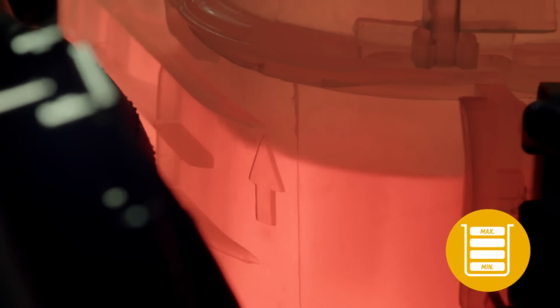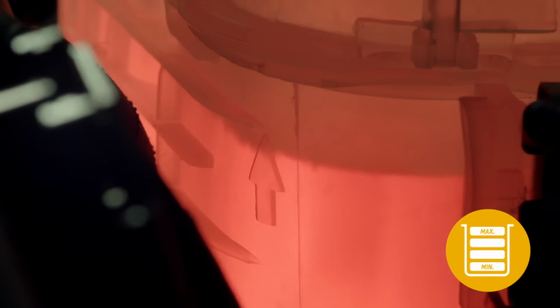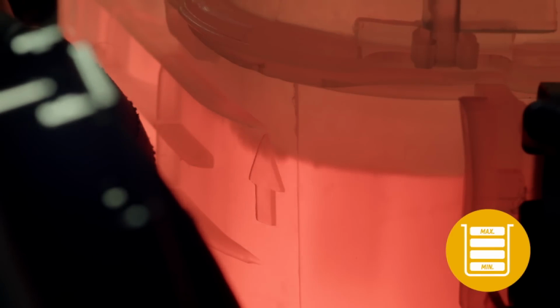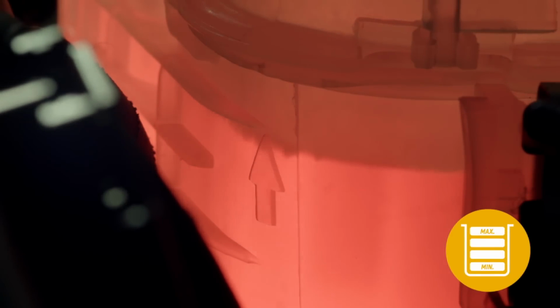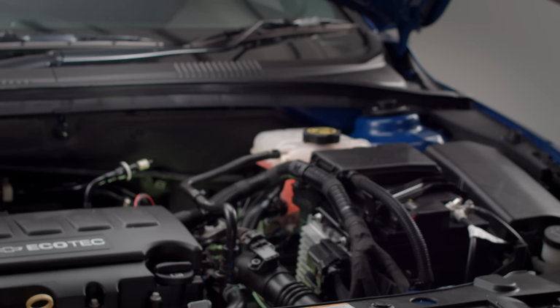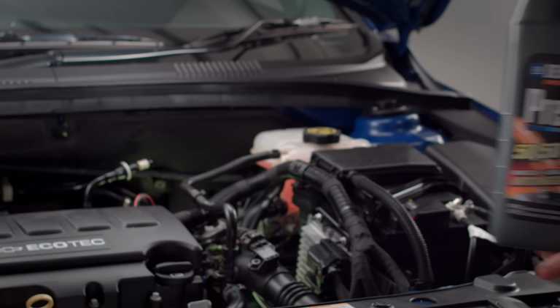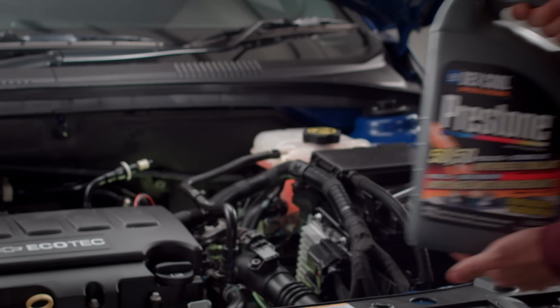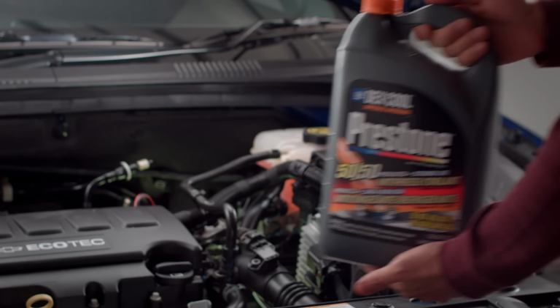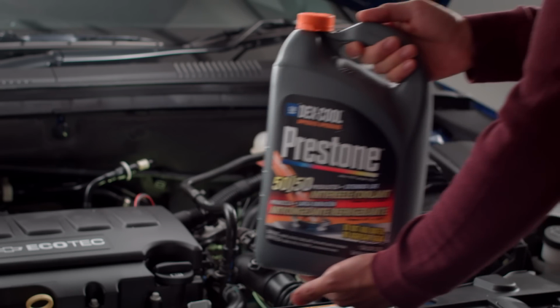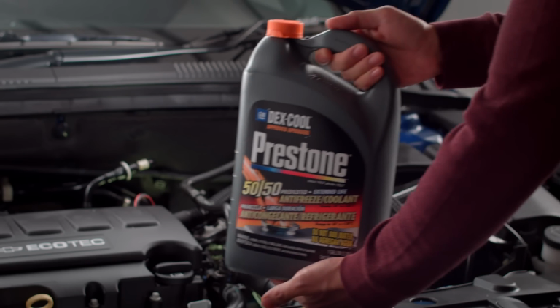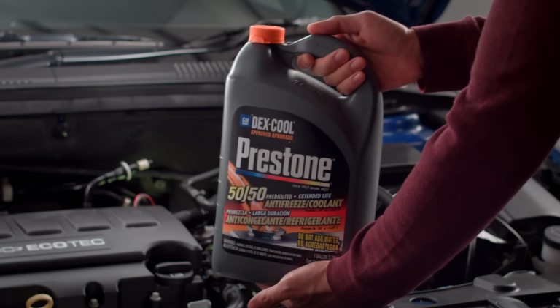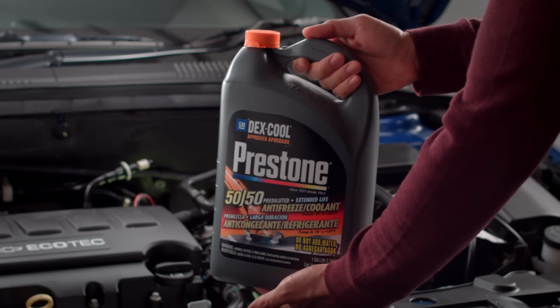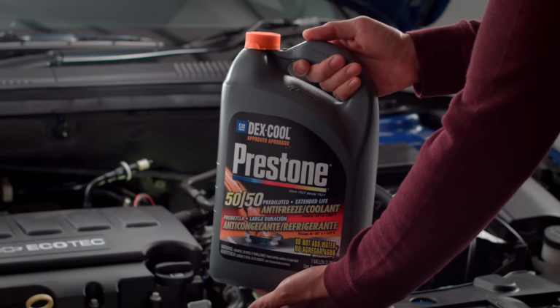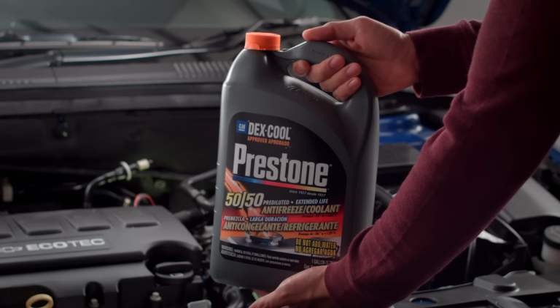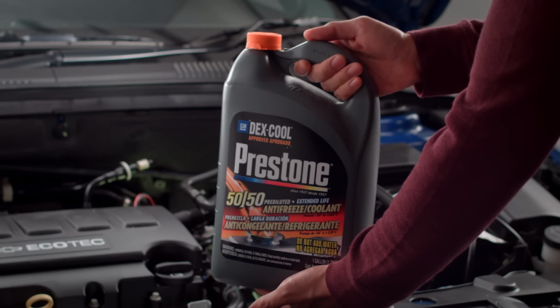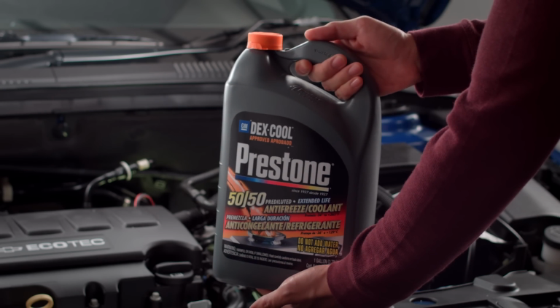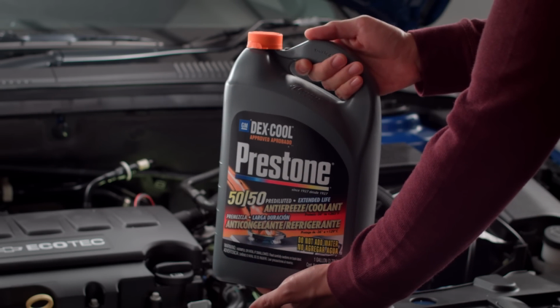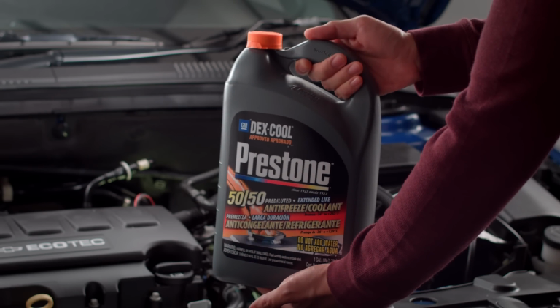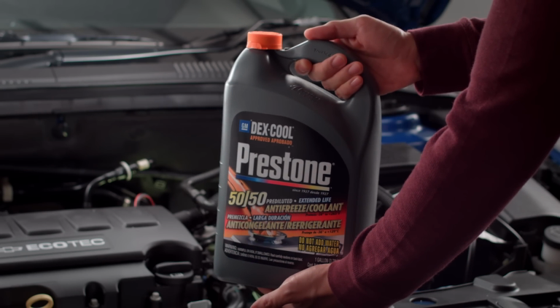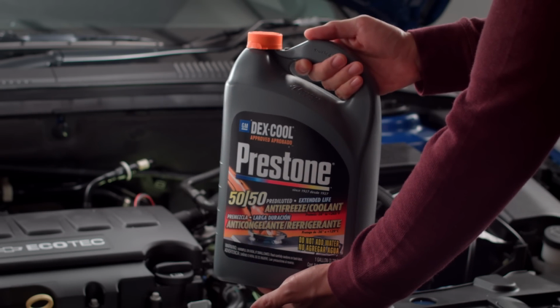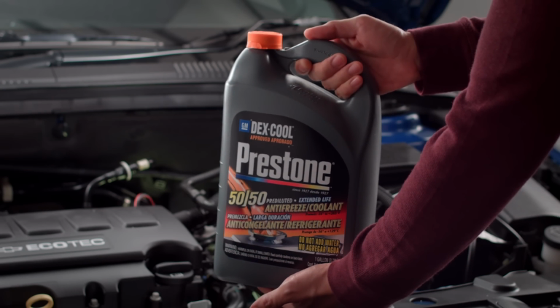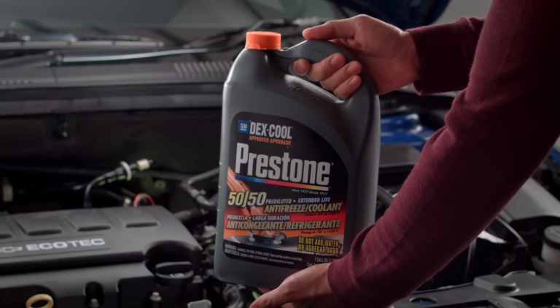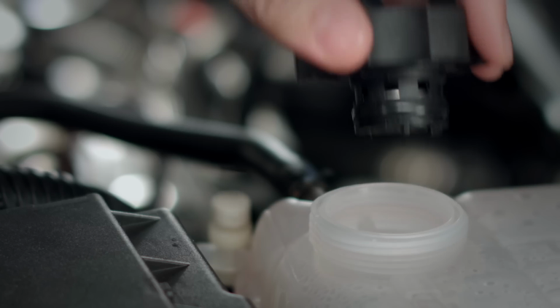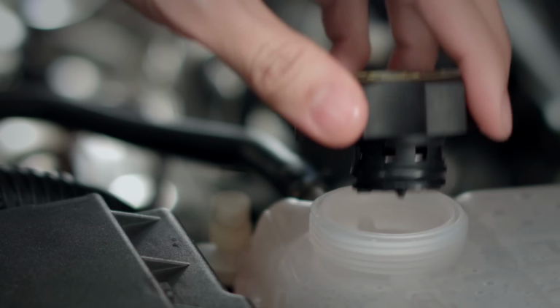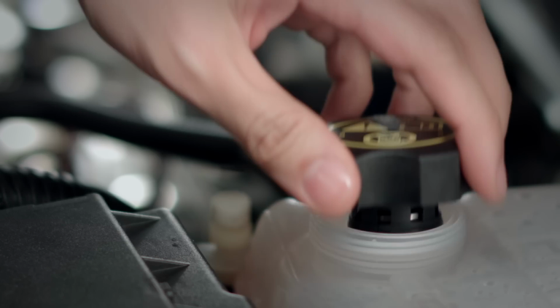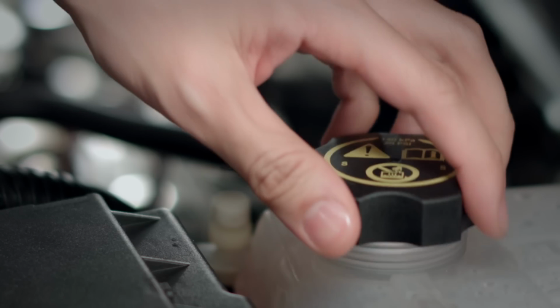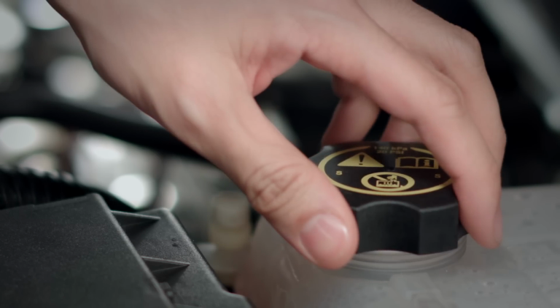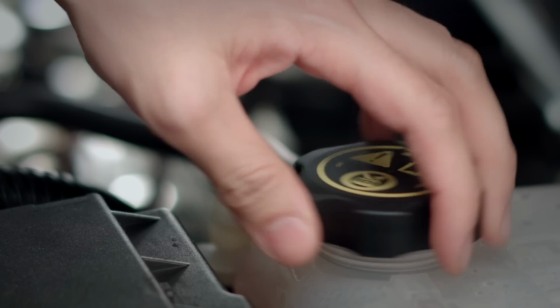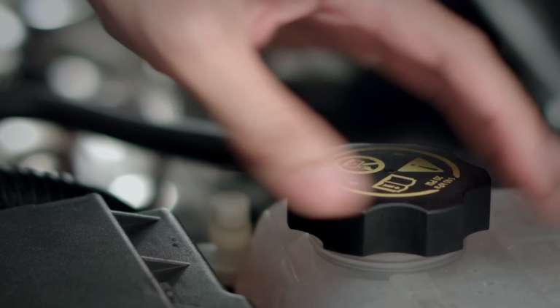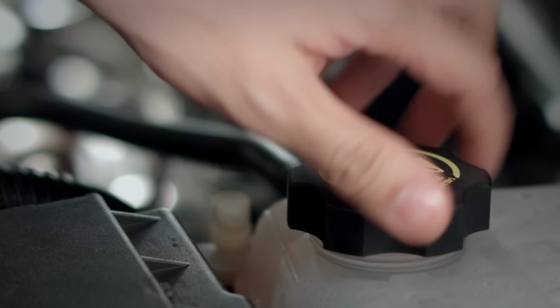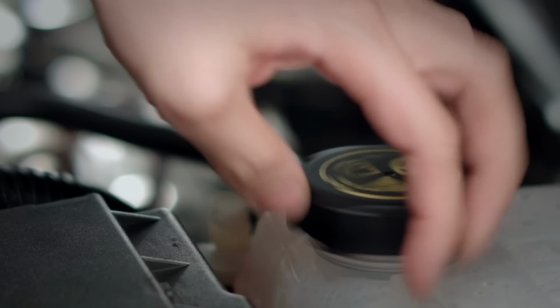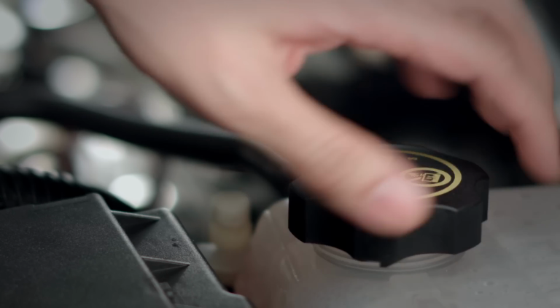Alternatively, you can buy pre-mixed radiator coolant at your dealership. And finally, secure the pressure cap.